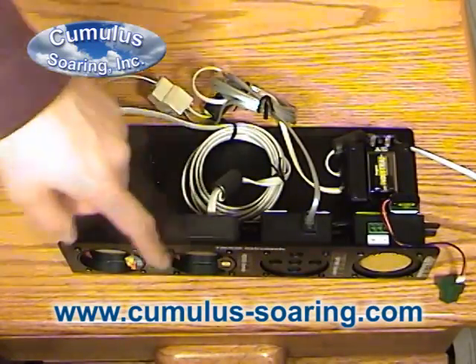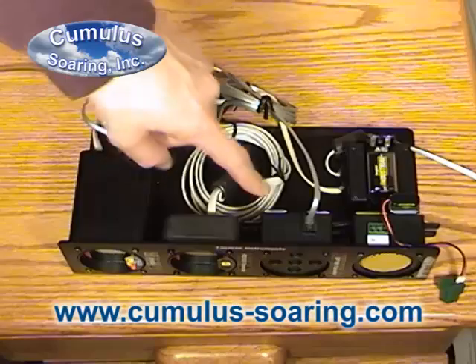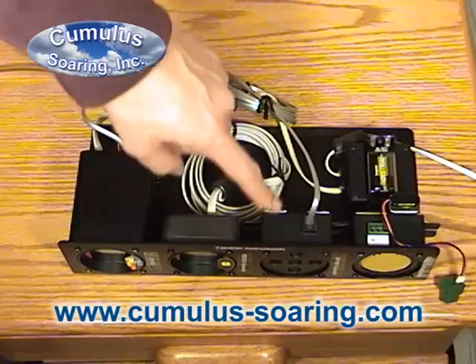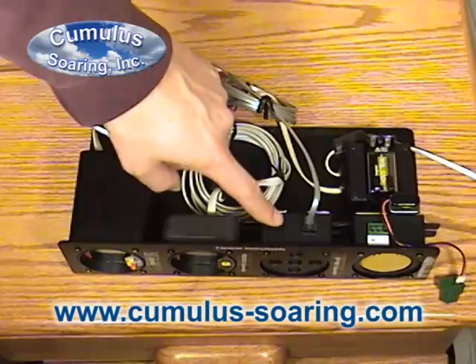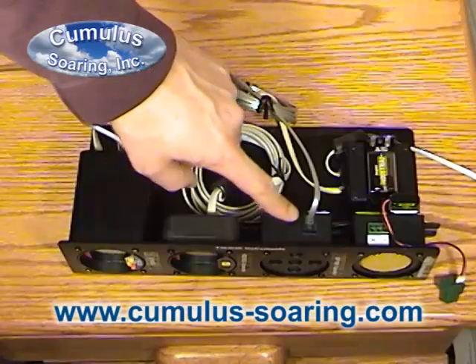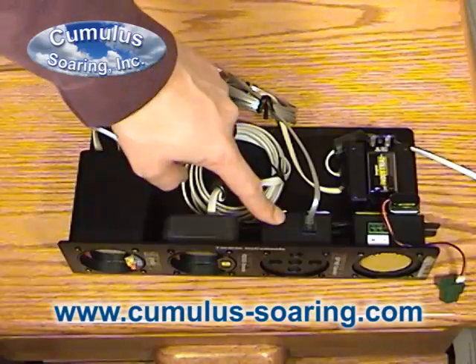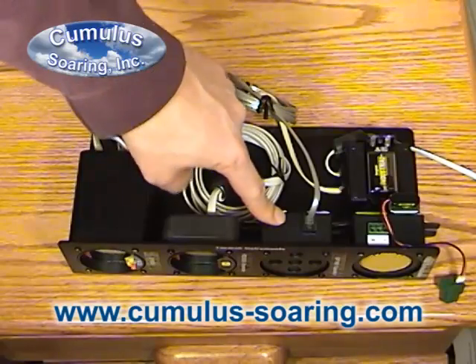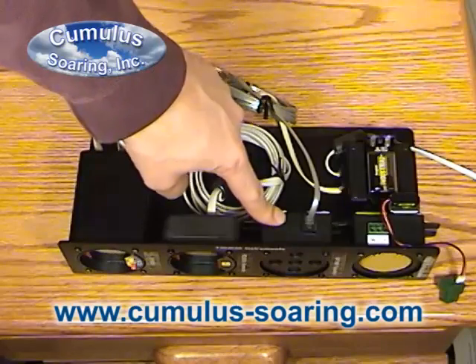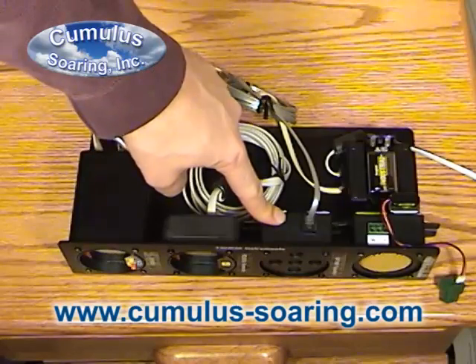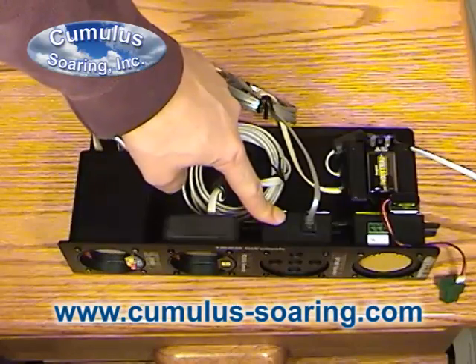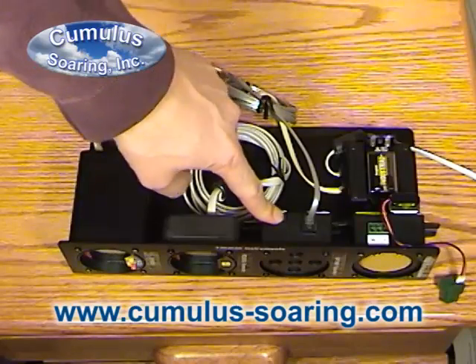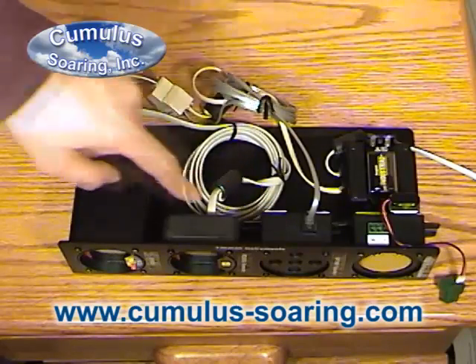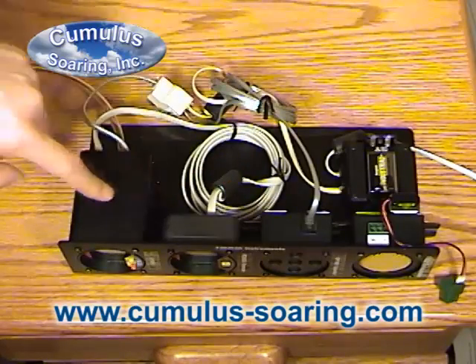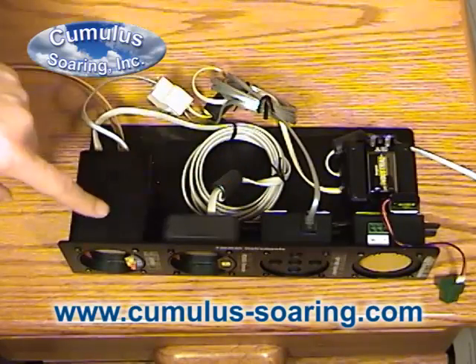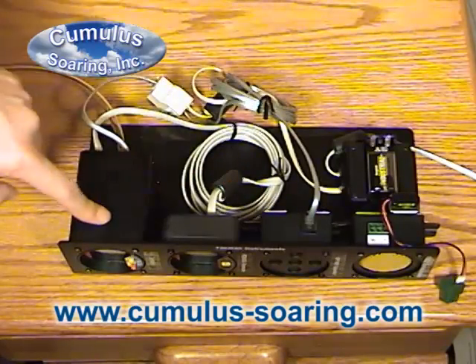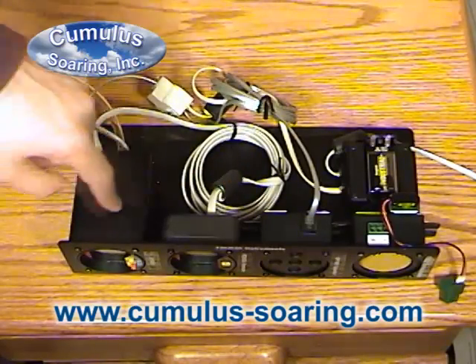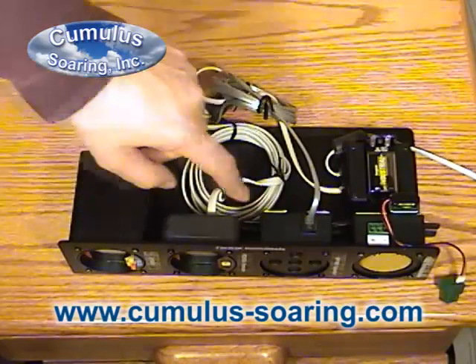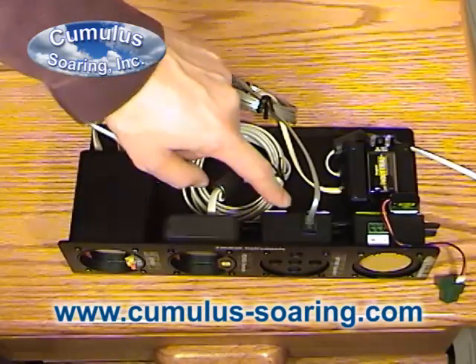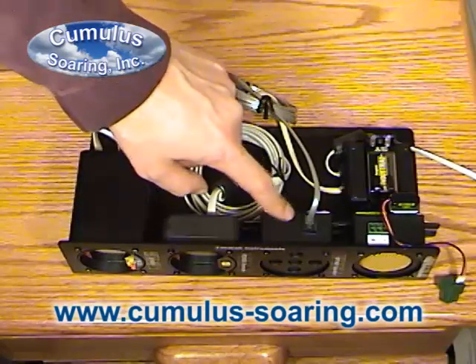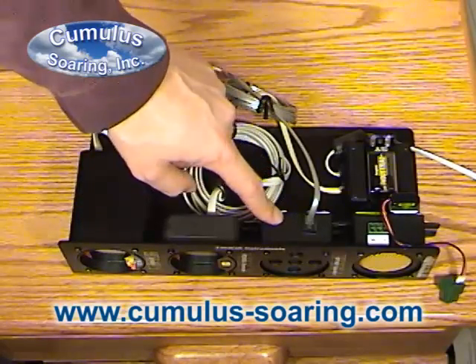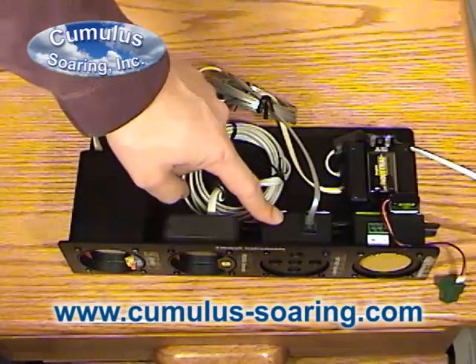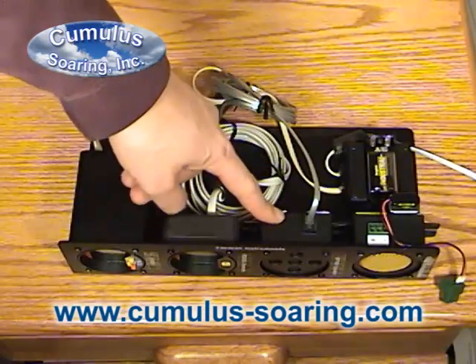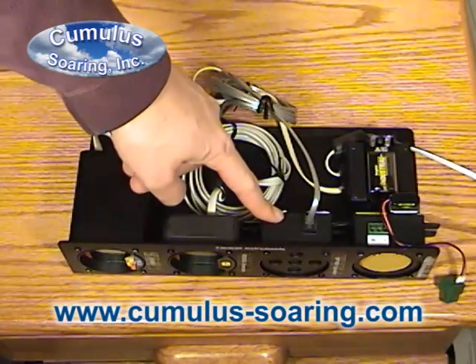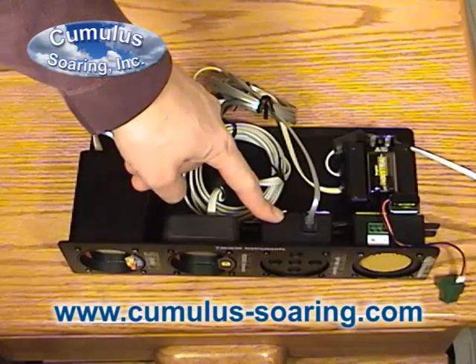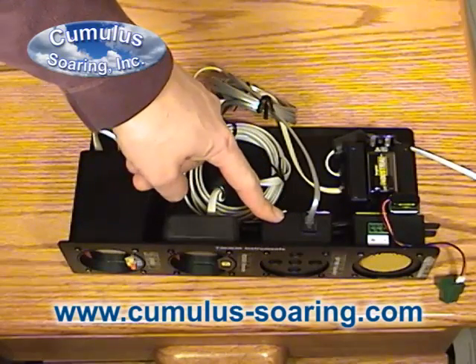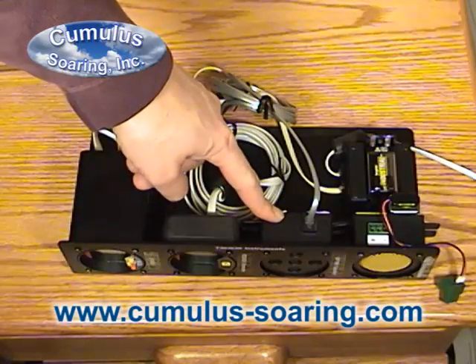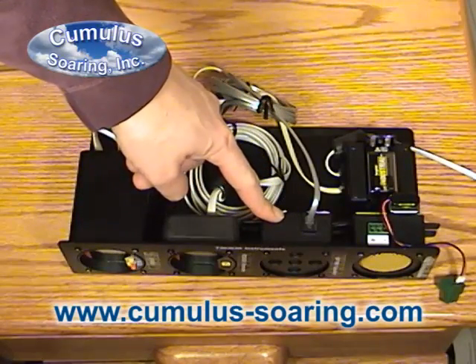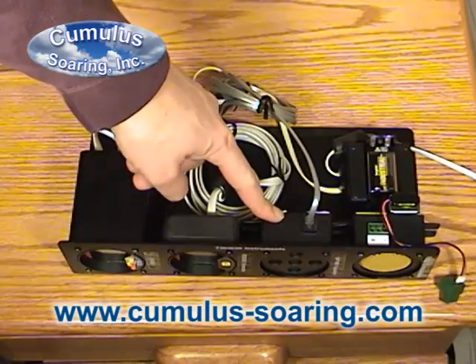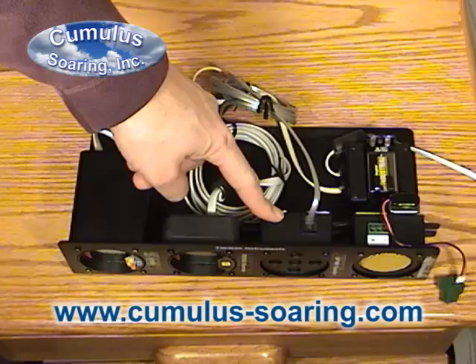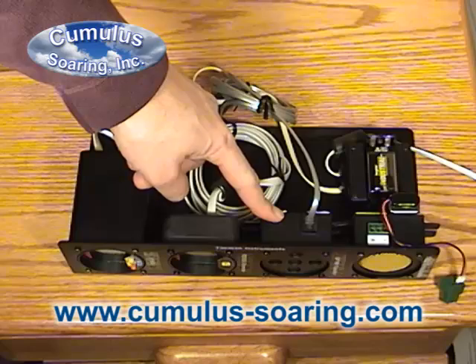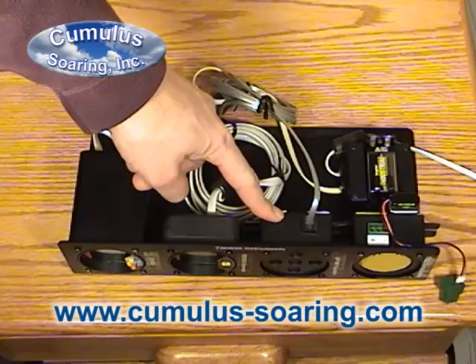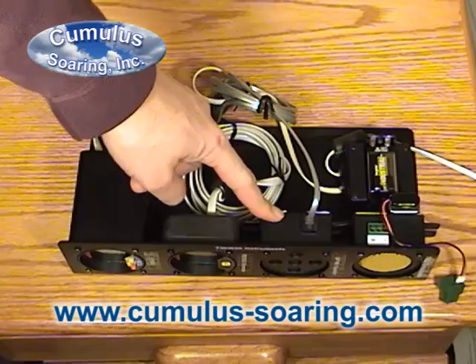This is the optional external speaker. There is a built-in speaker, but if you want a speaker back behind your head, you can buy that as an option.